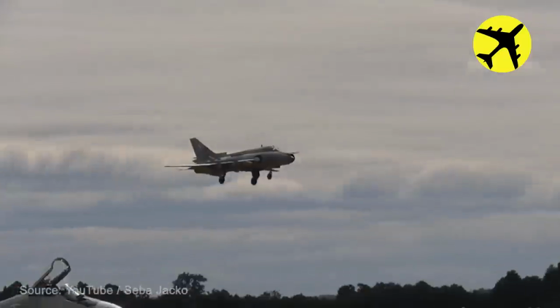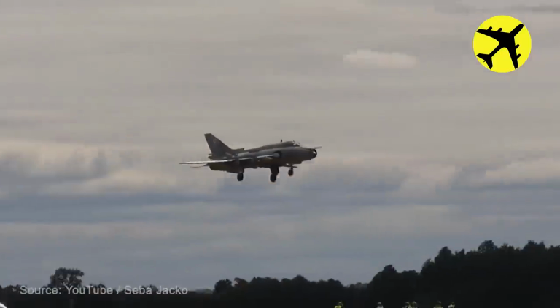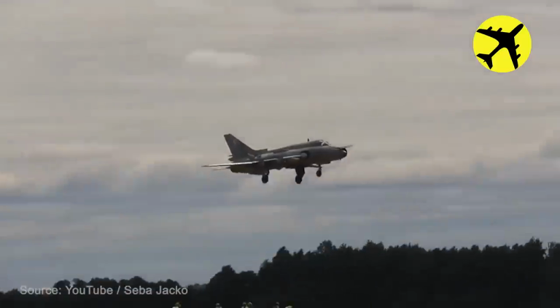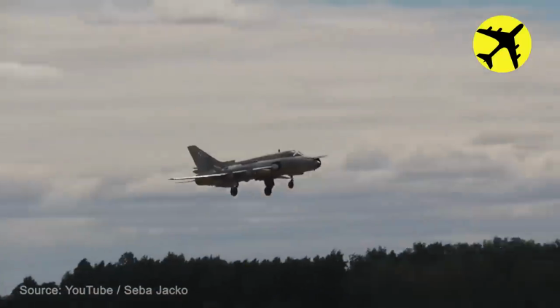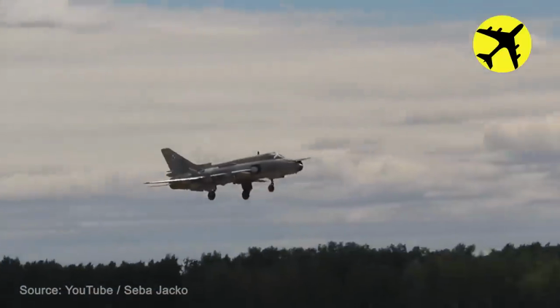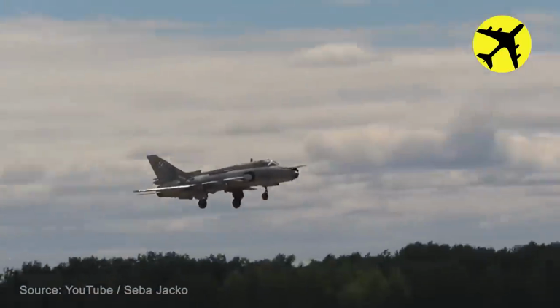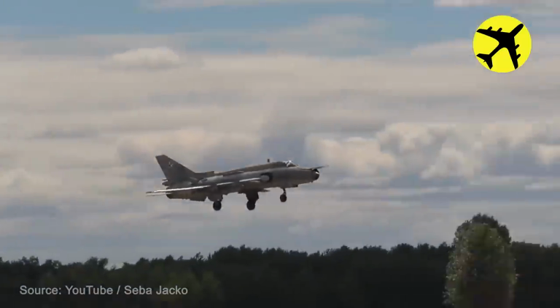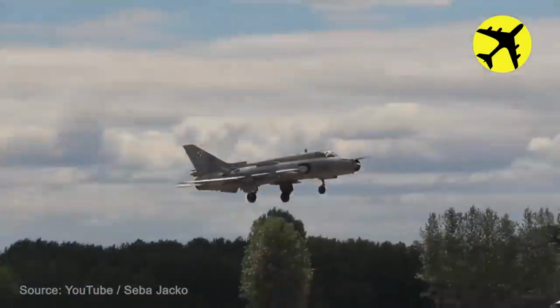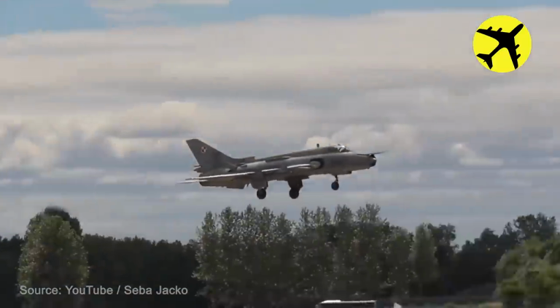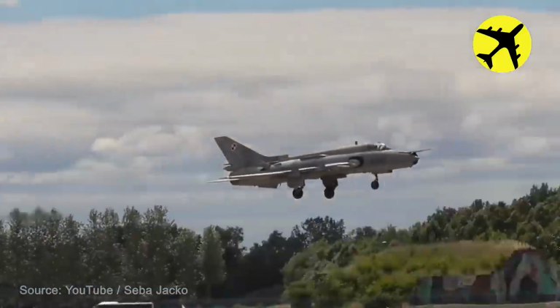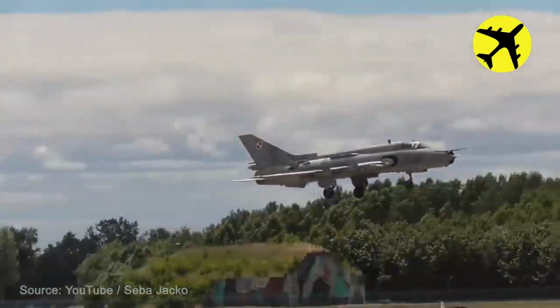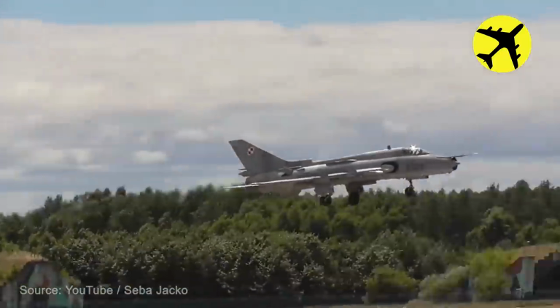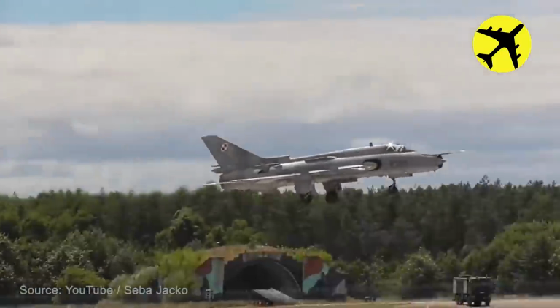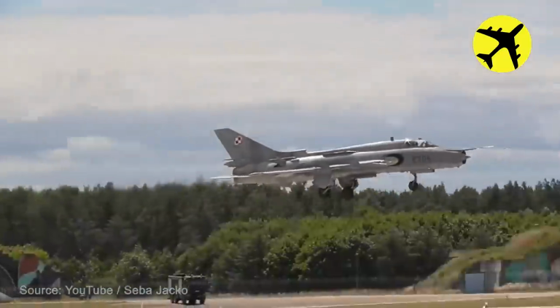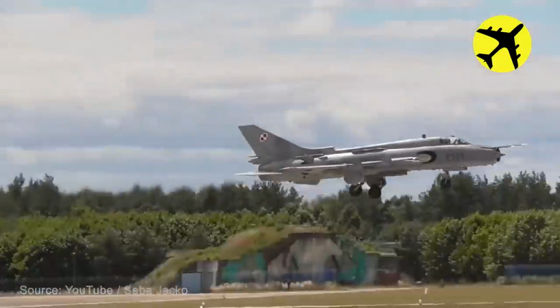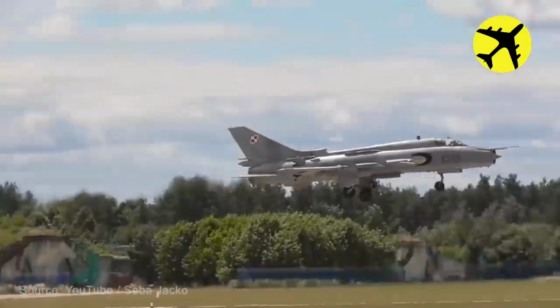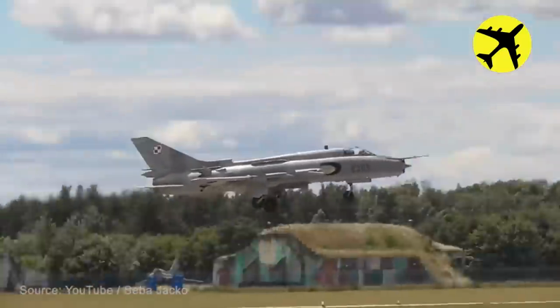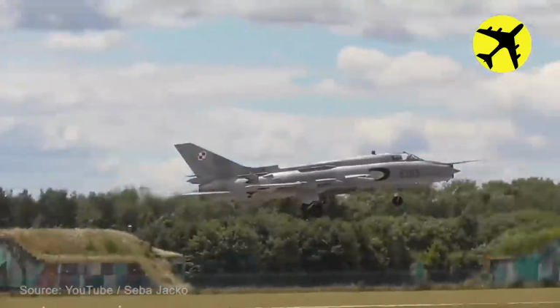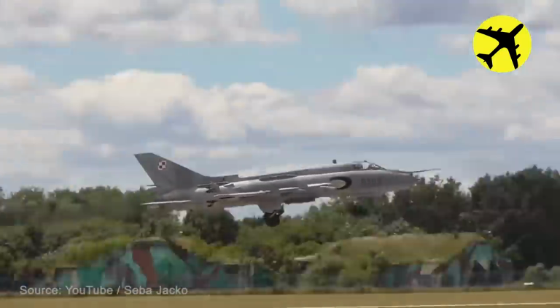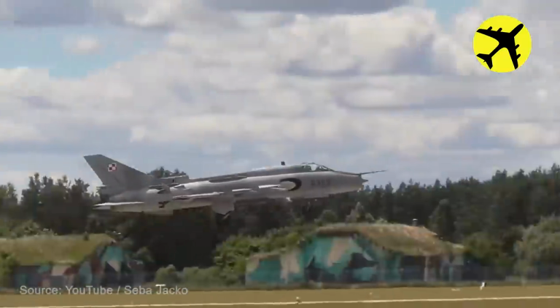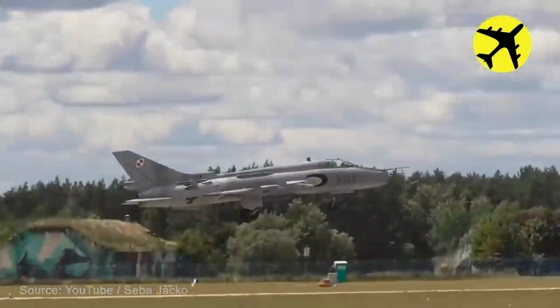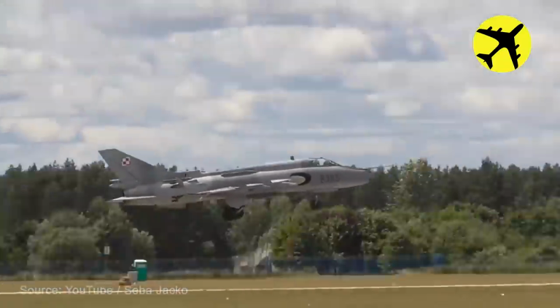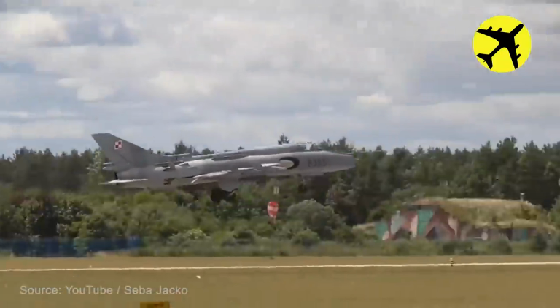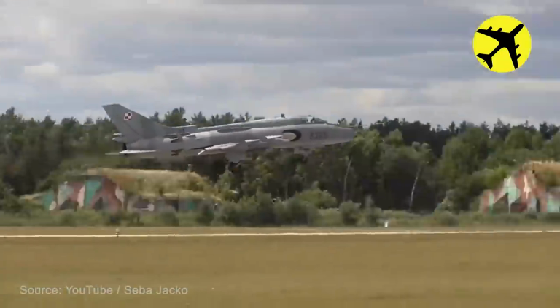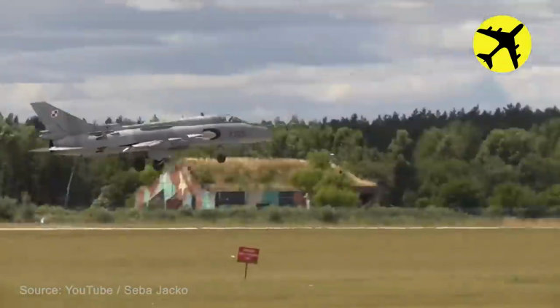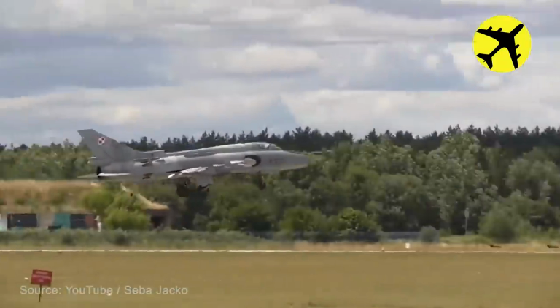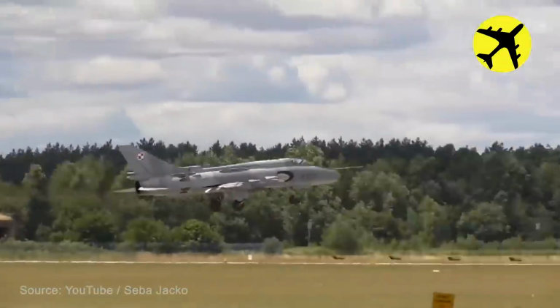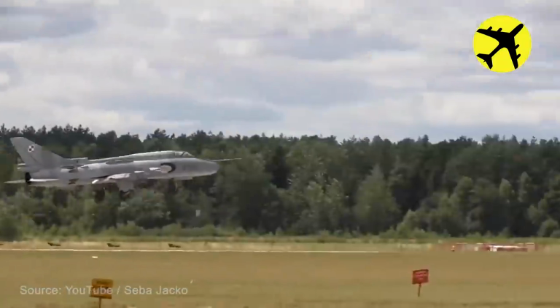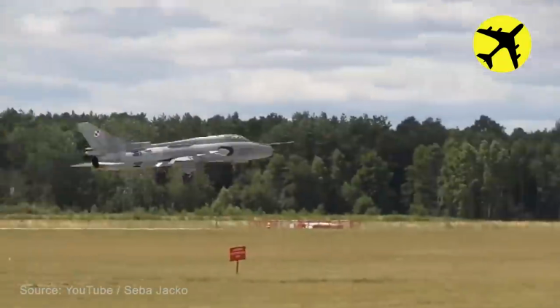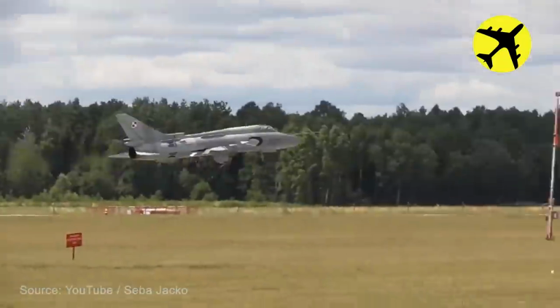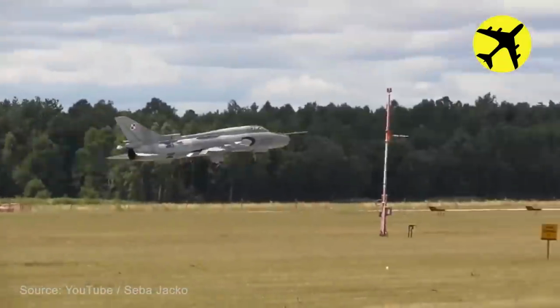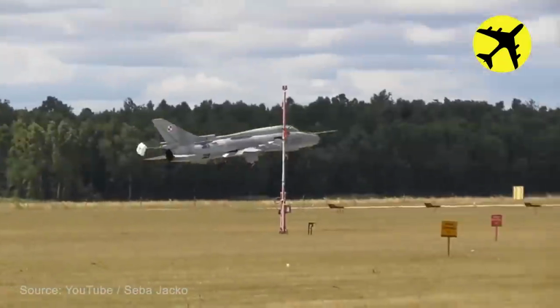Polish Air Force Su-22 fighter jet pilot accidentally deploys parachute too early on landing.